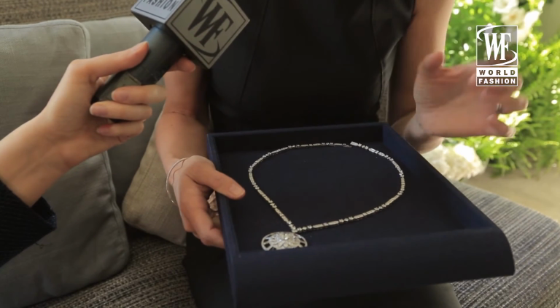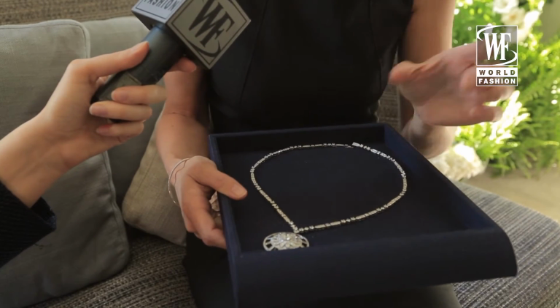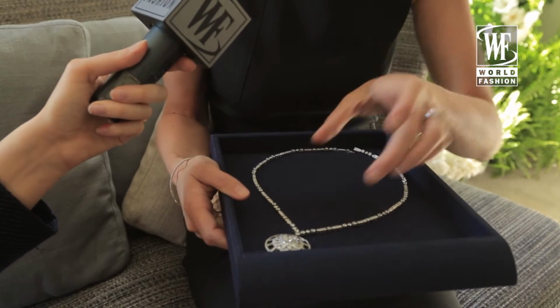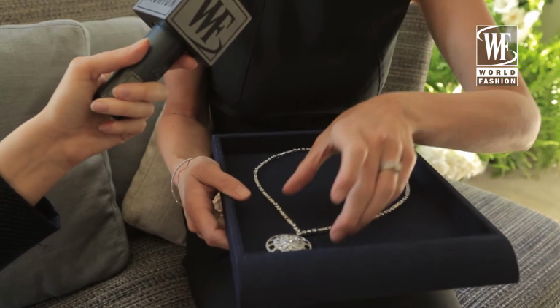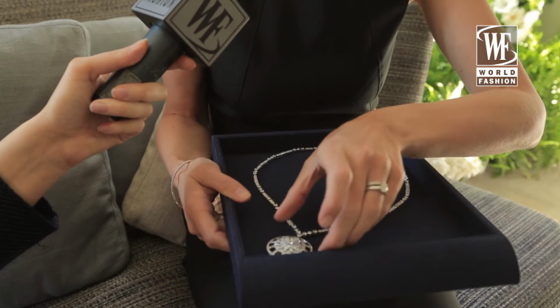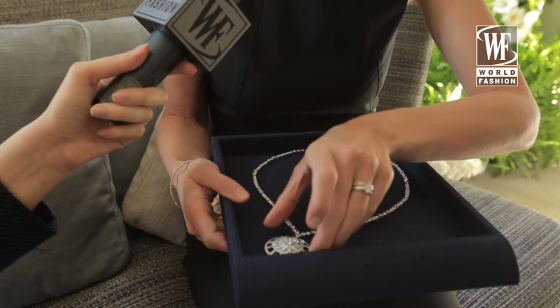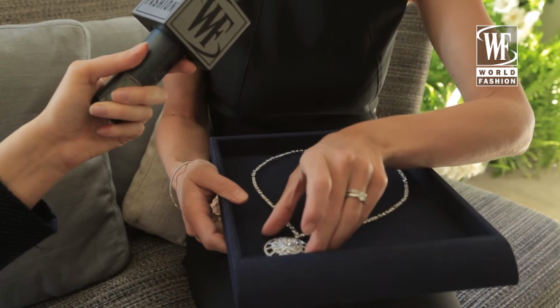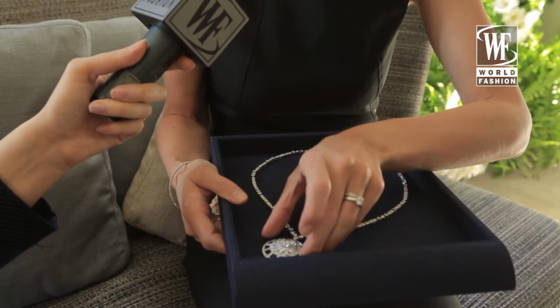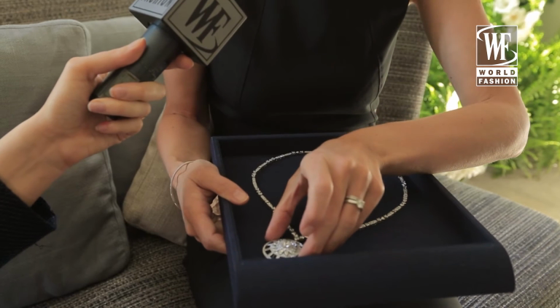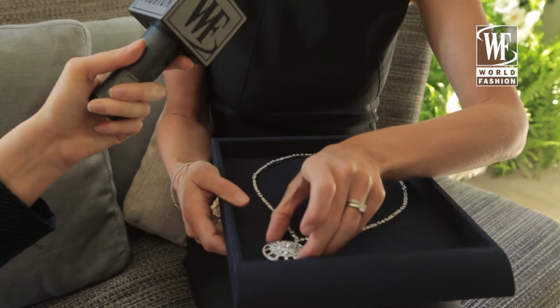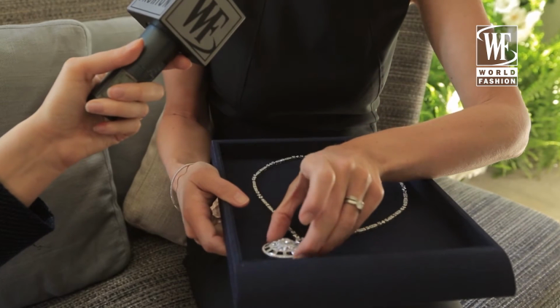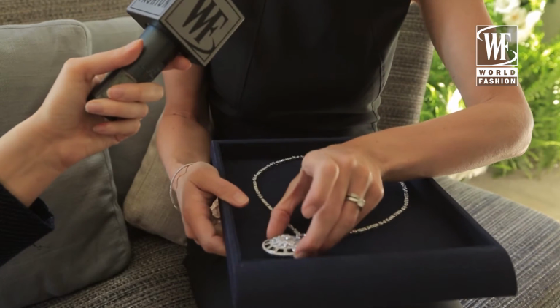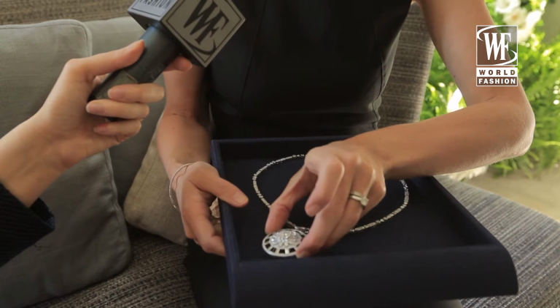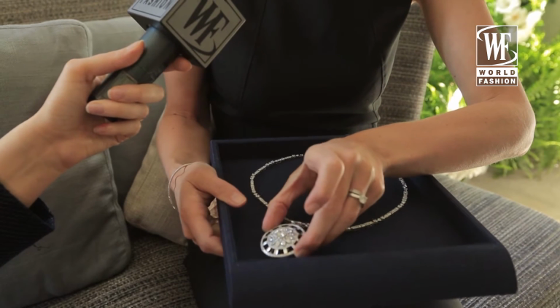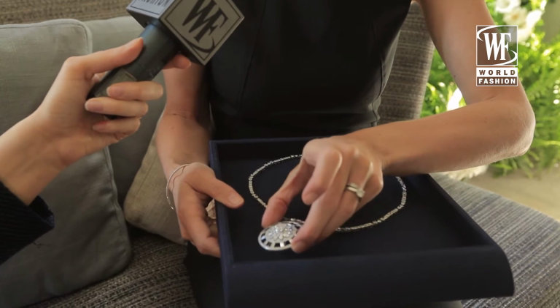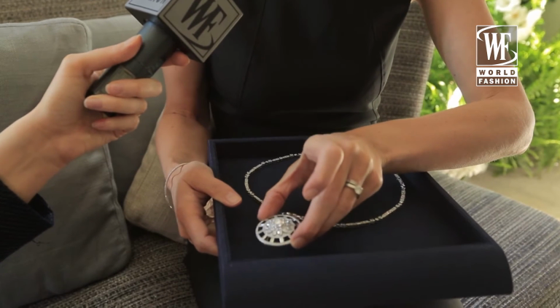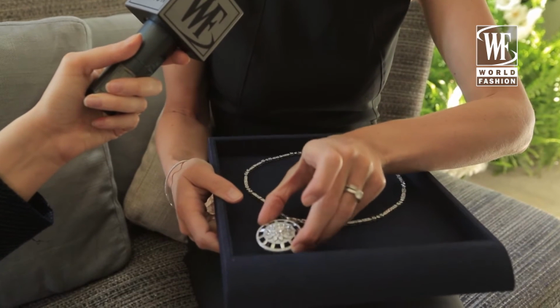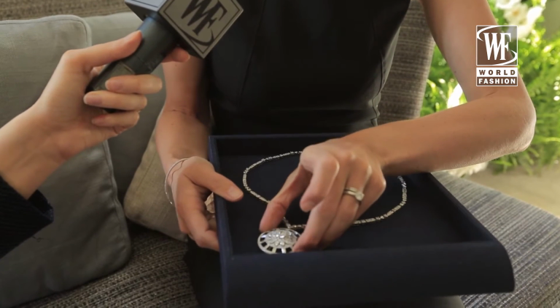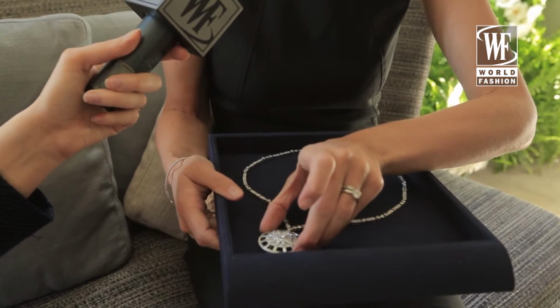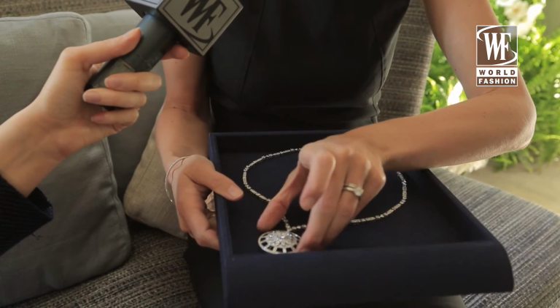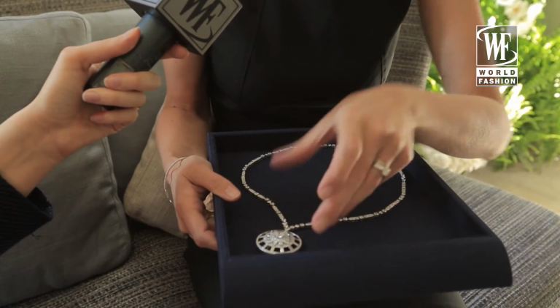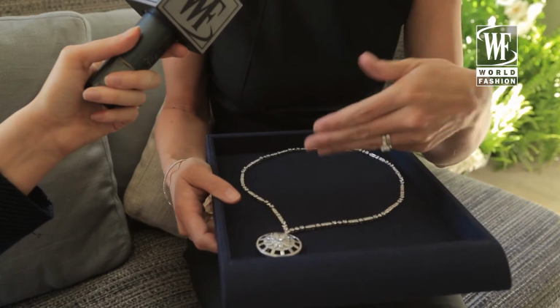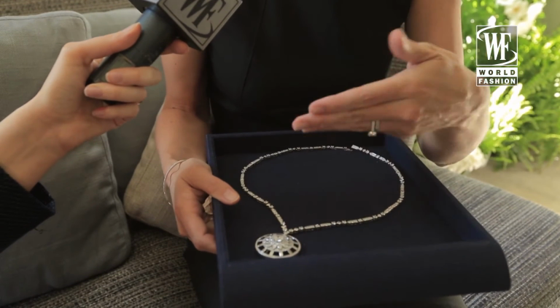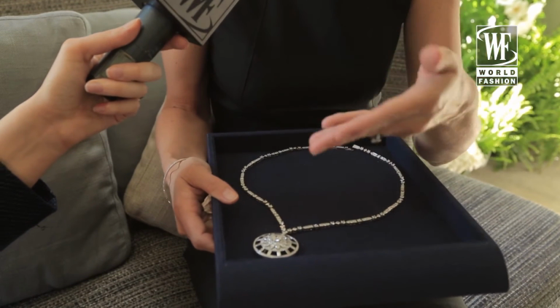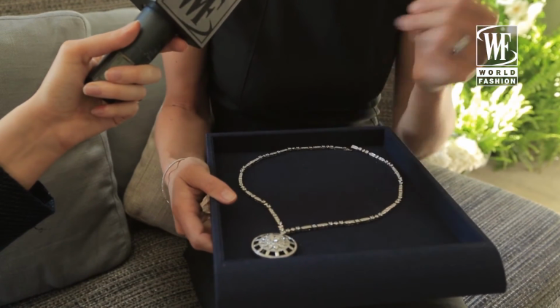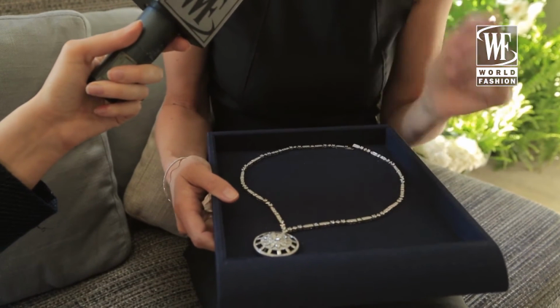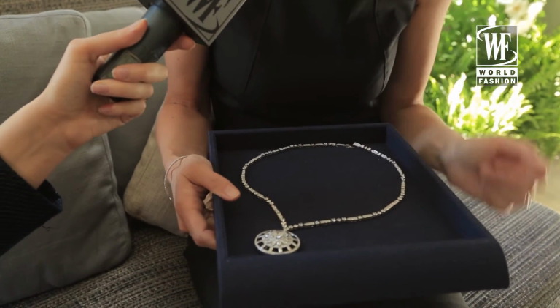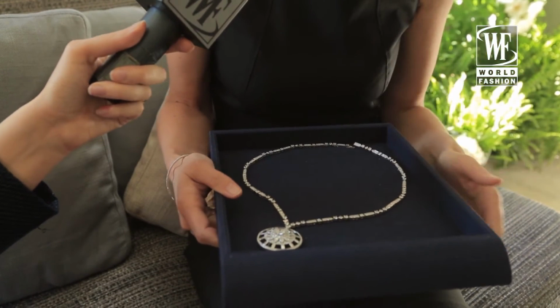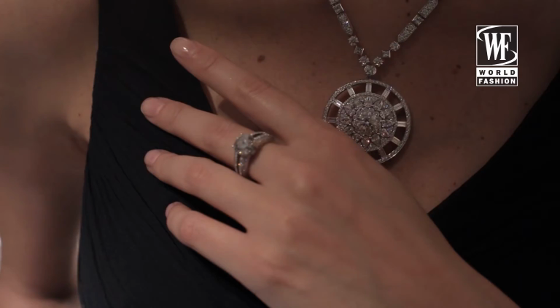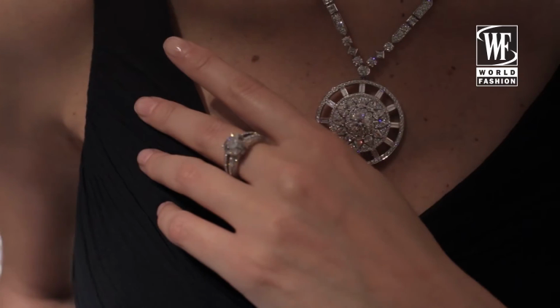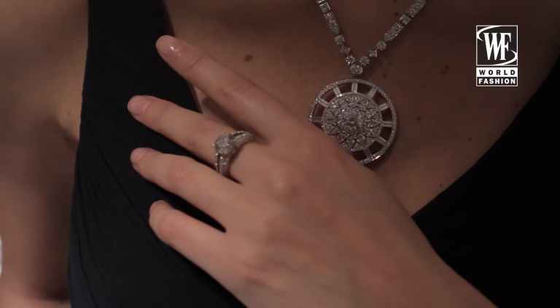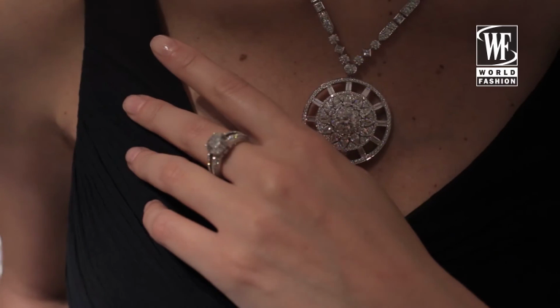It's very three dimensional. It's also very versatile because it can be detached and worn as a brooch.